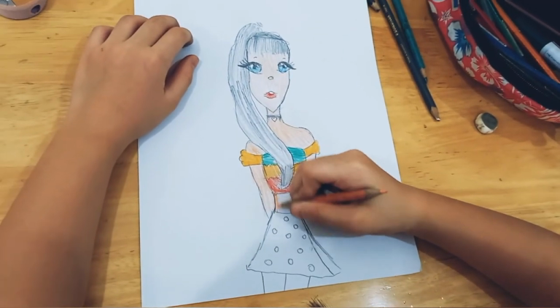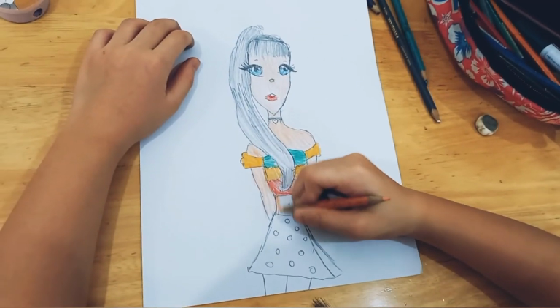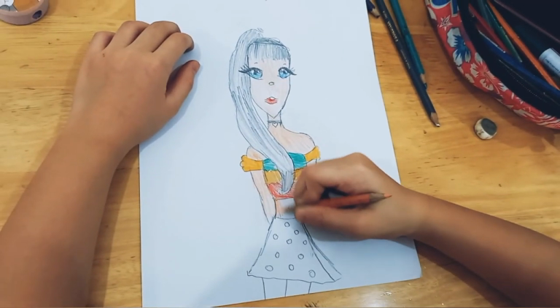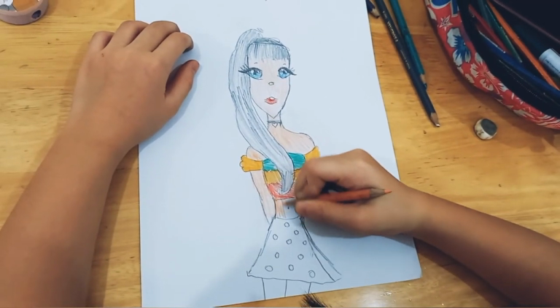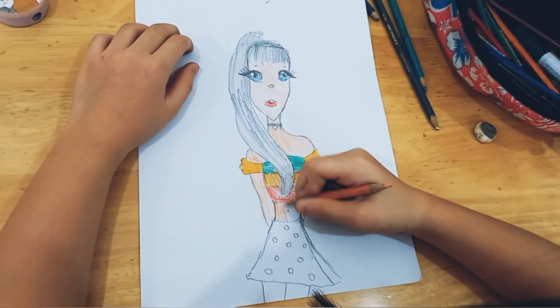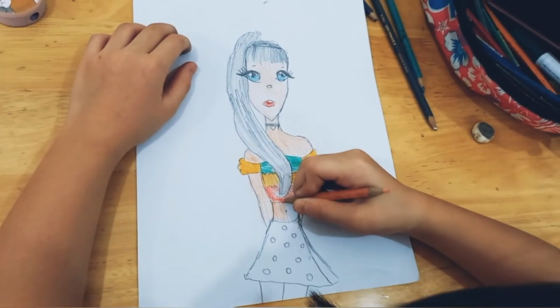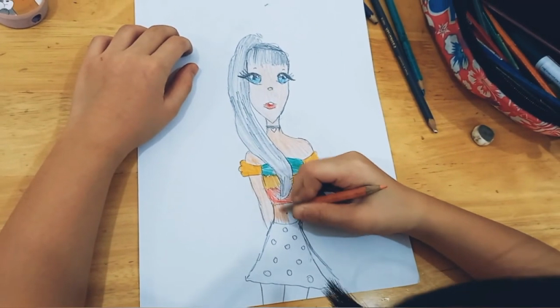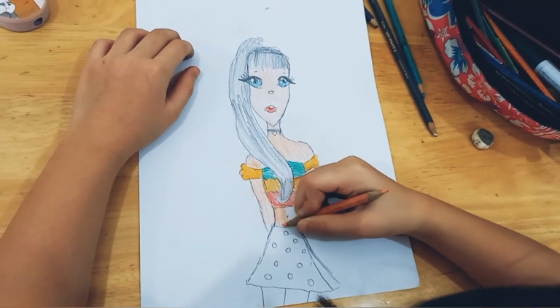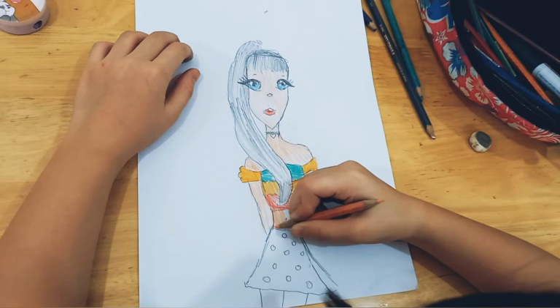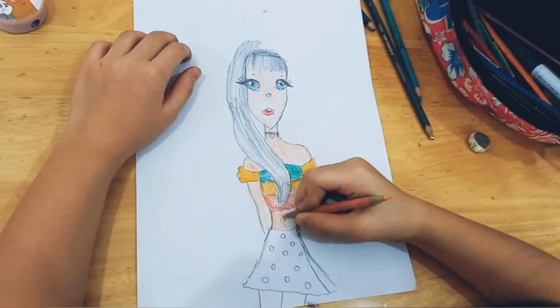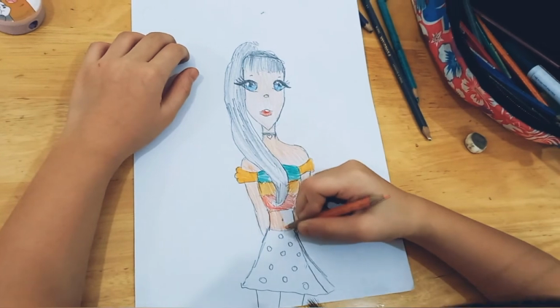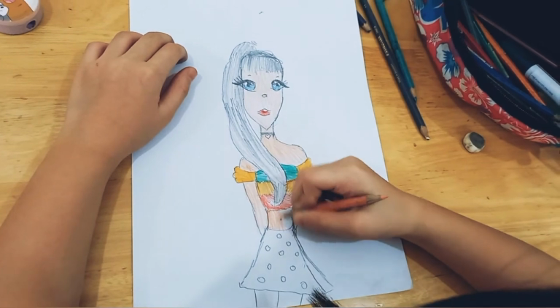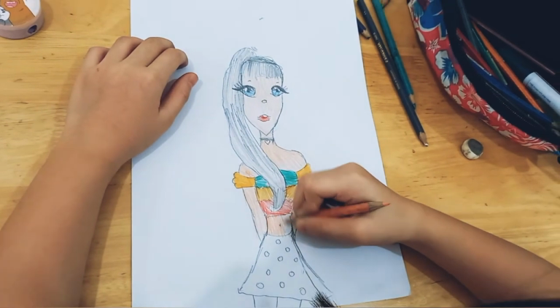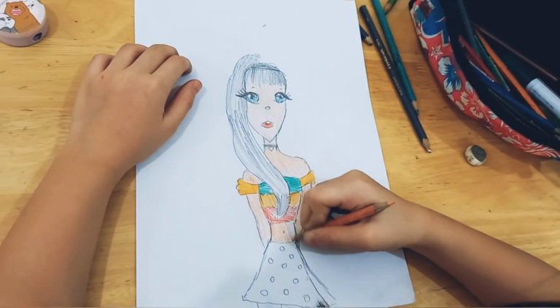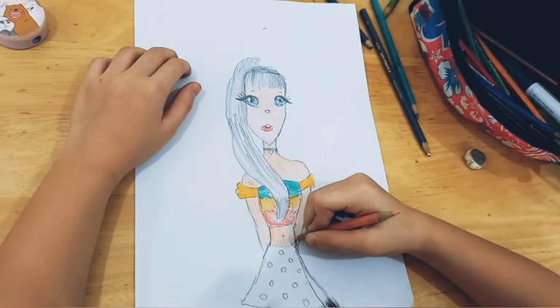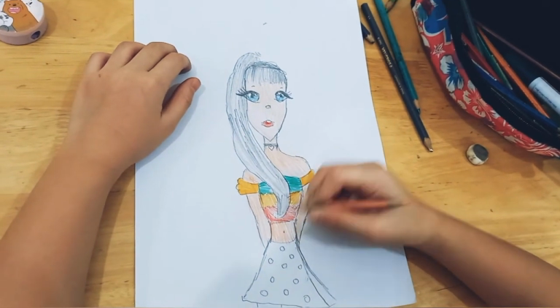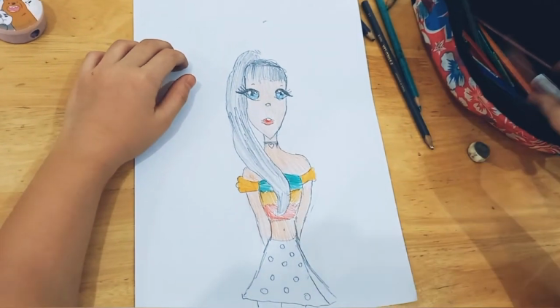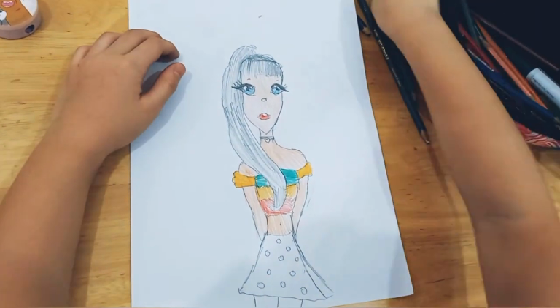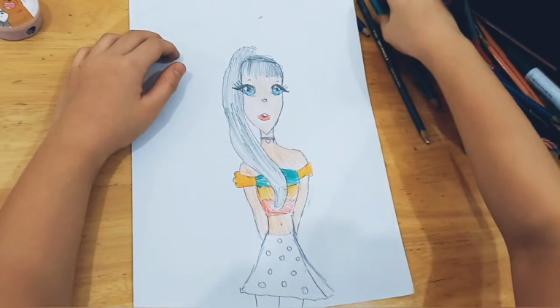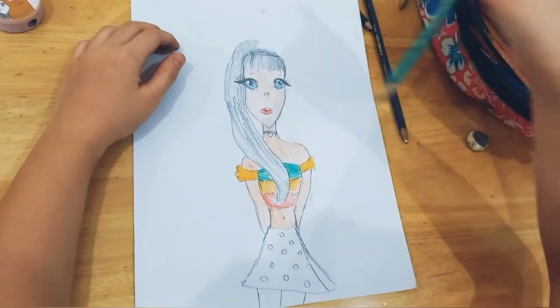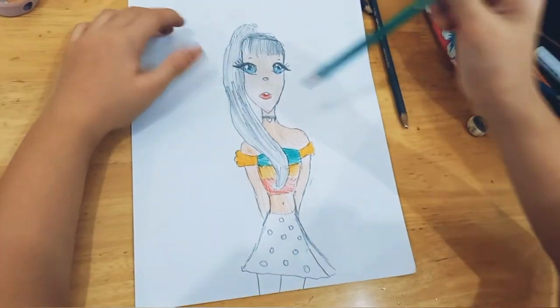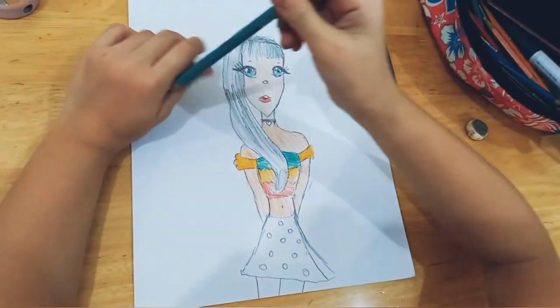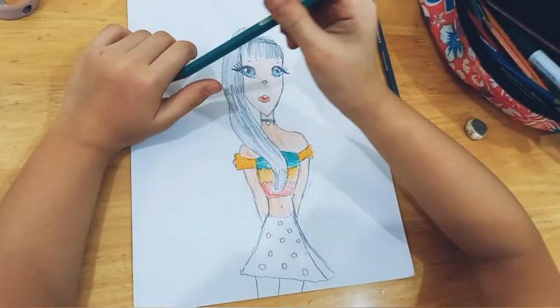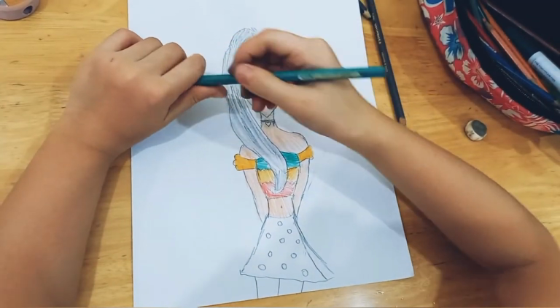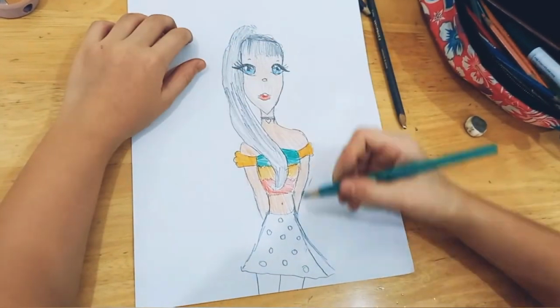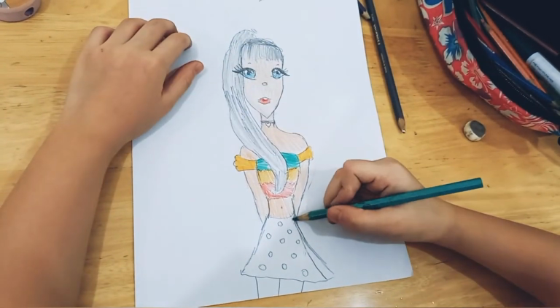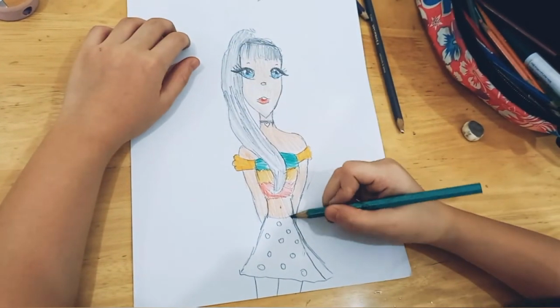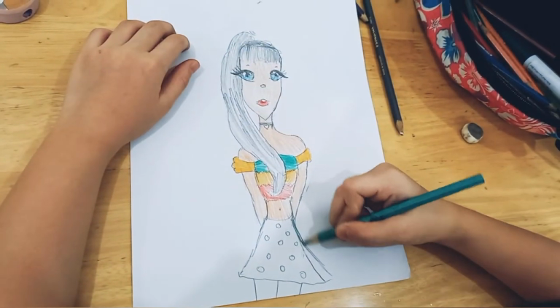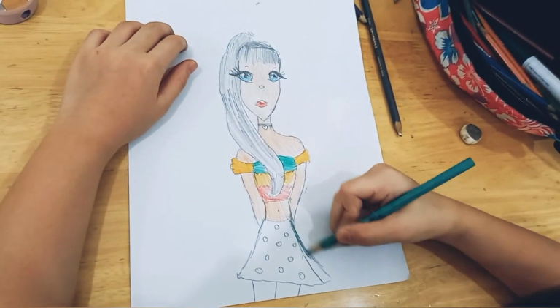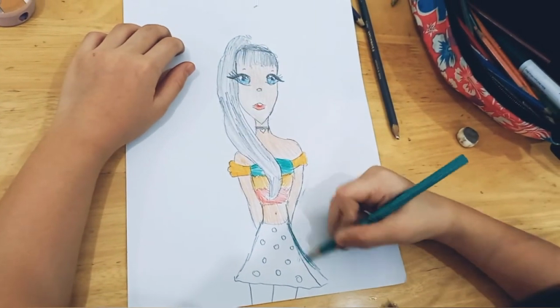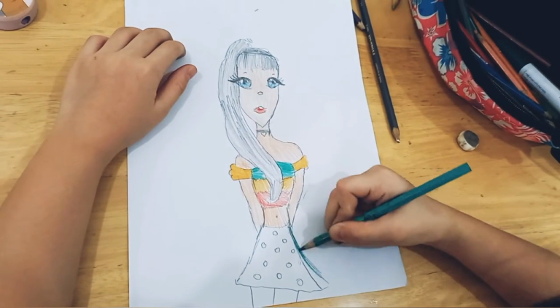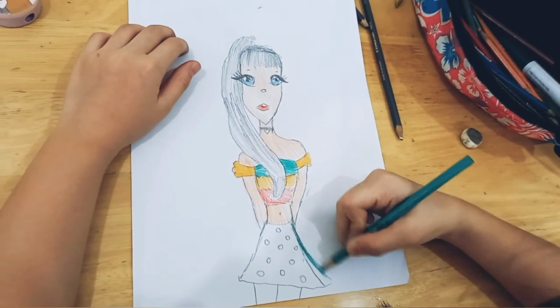Look at that, it's almost finished! So now we're going to the lower side.